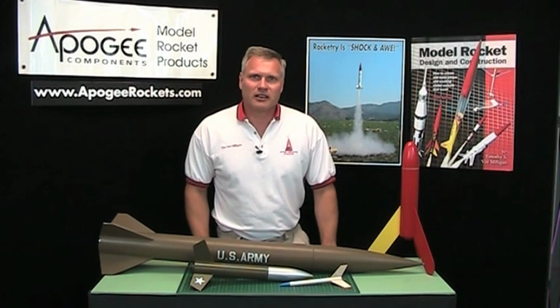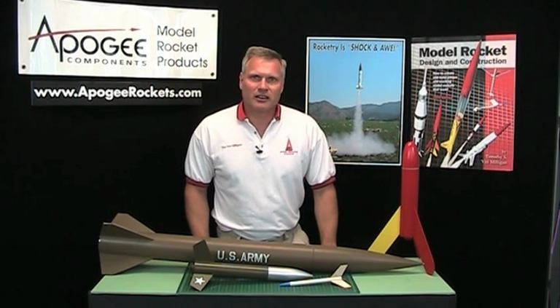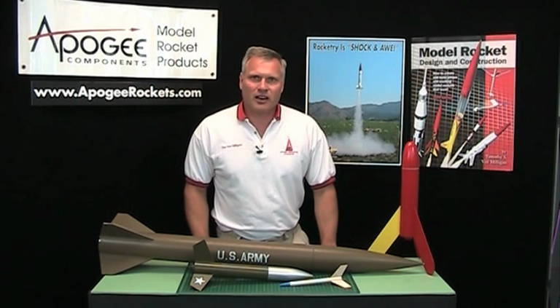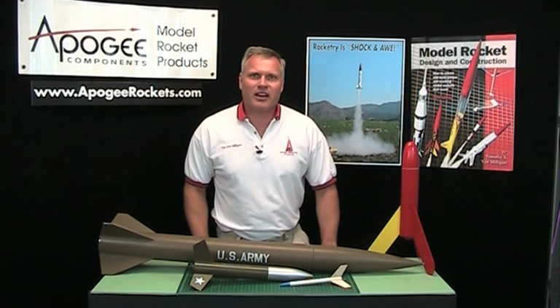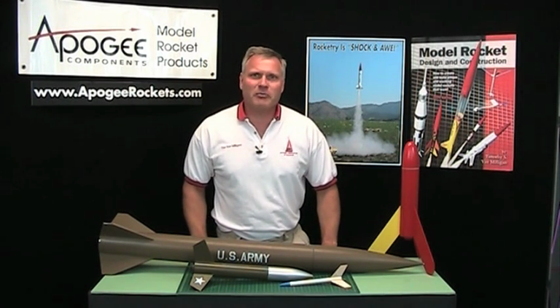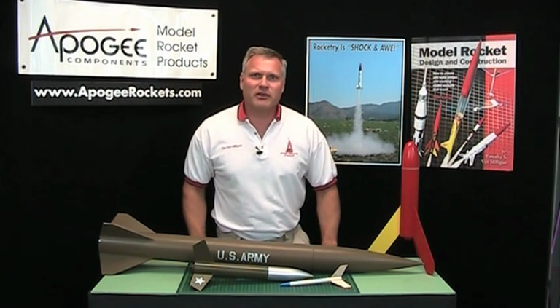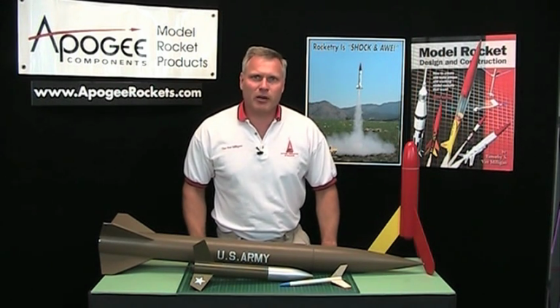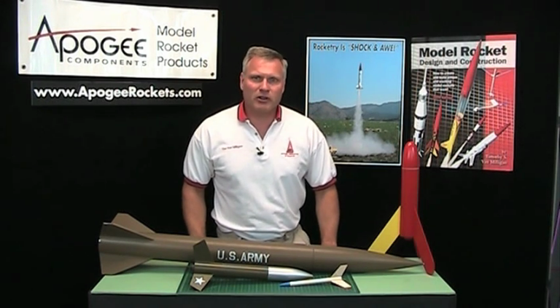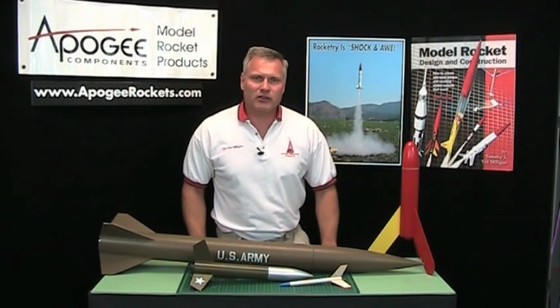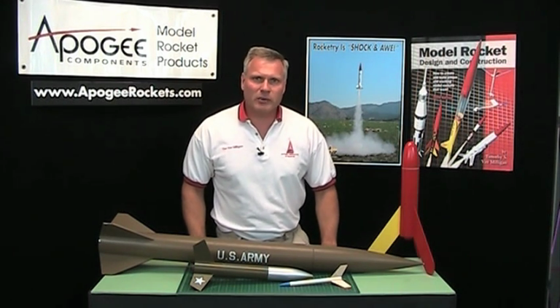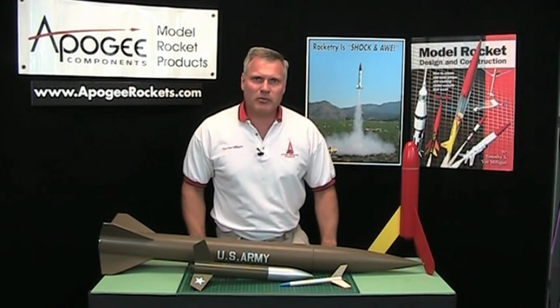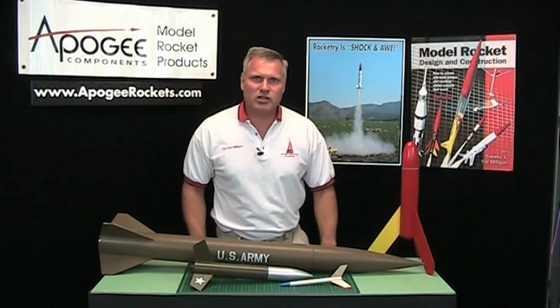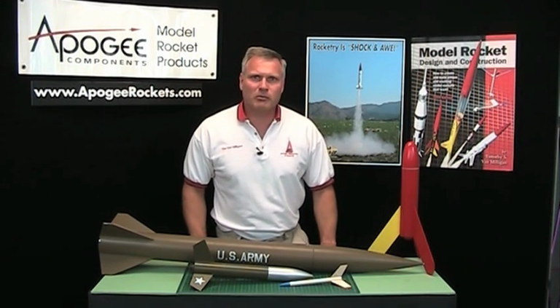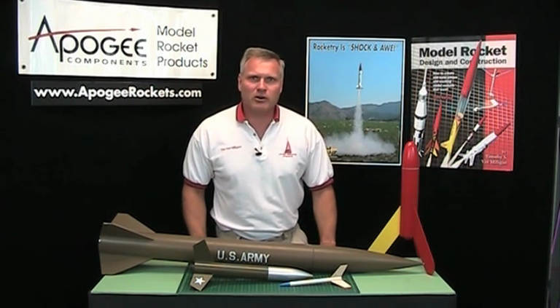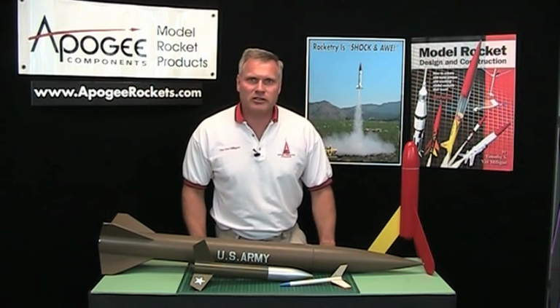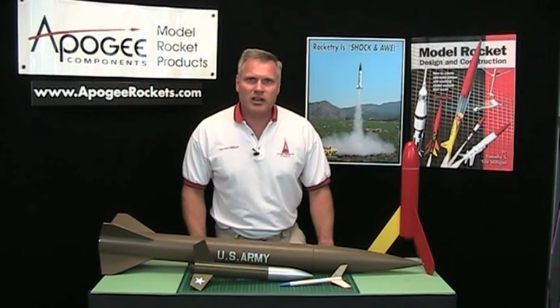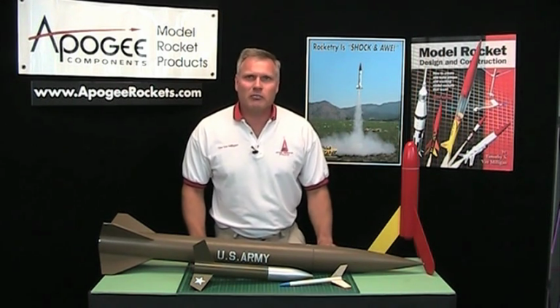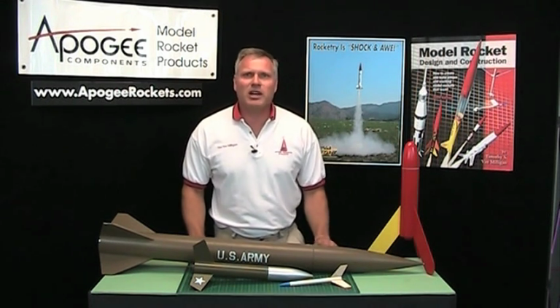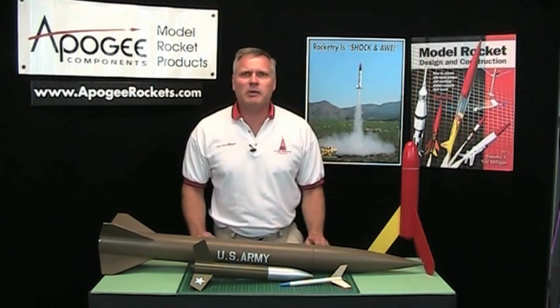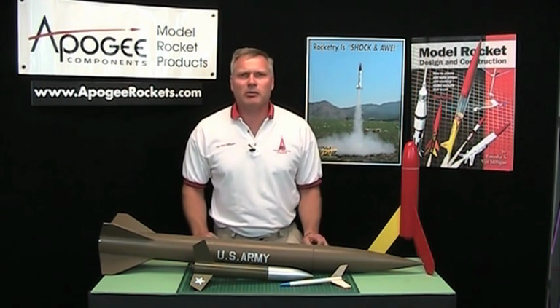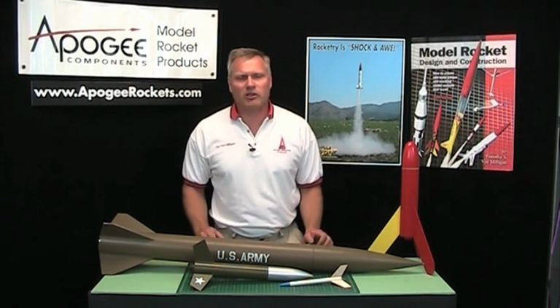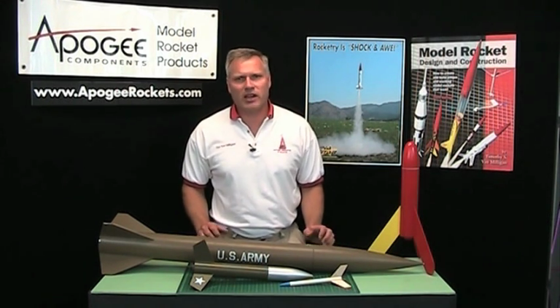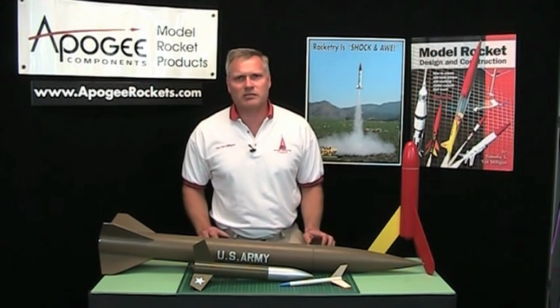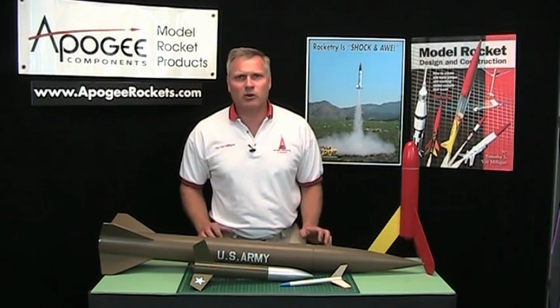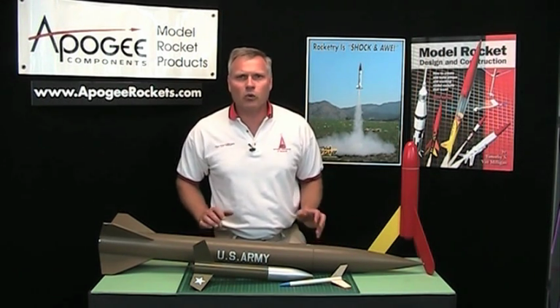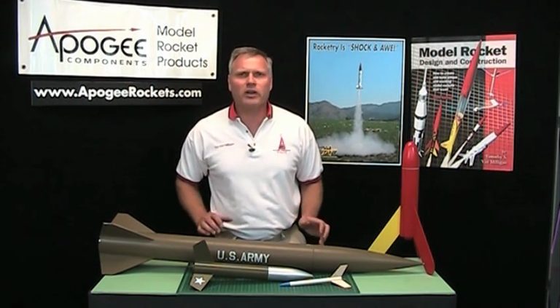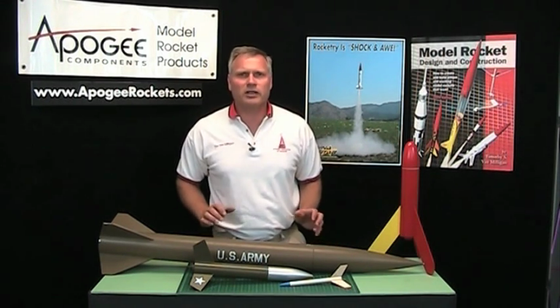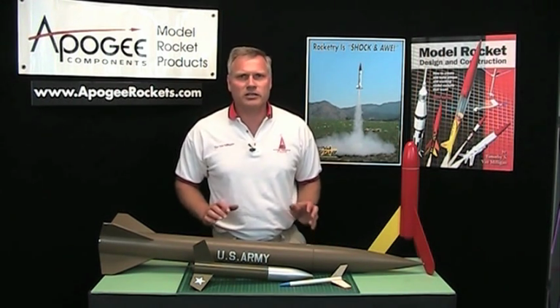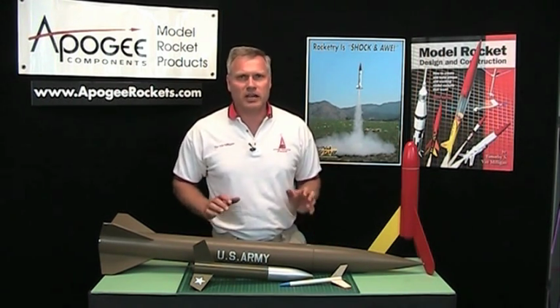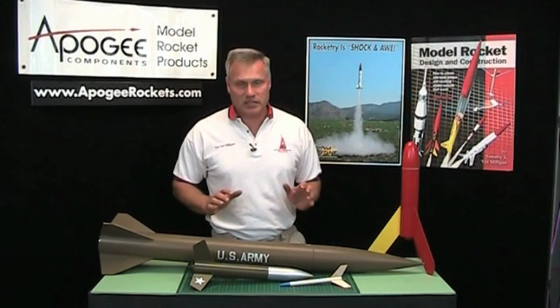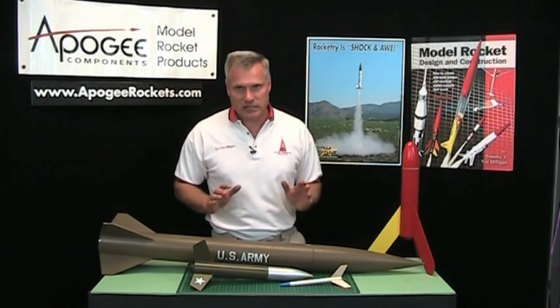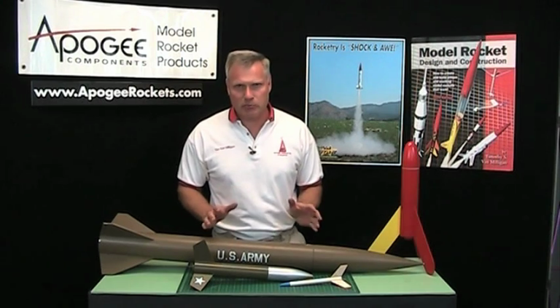Hi, I'm Tim Van Milligan from Apogee Components. Many people have asked me: what is a zipper?